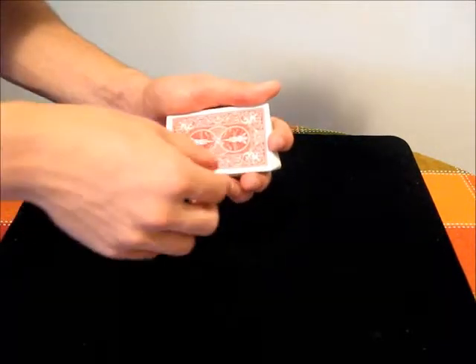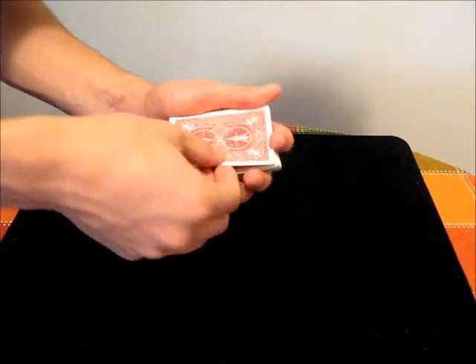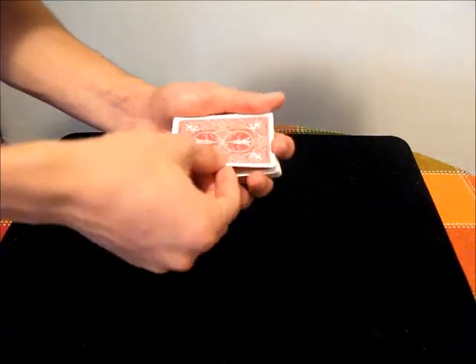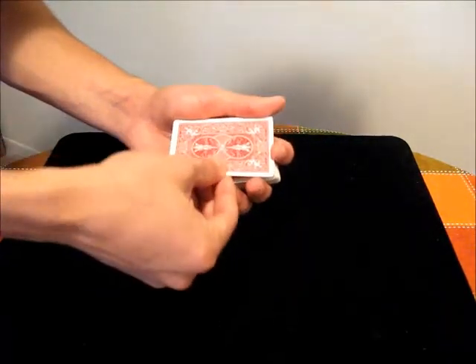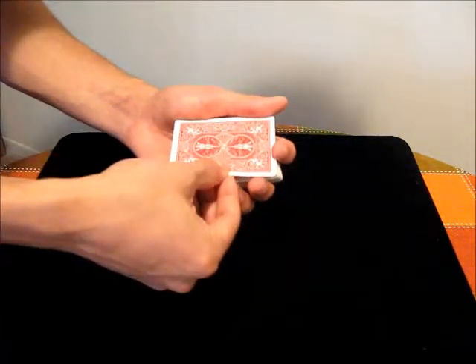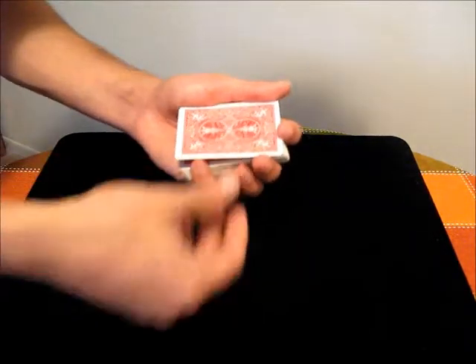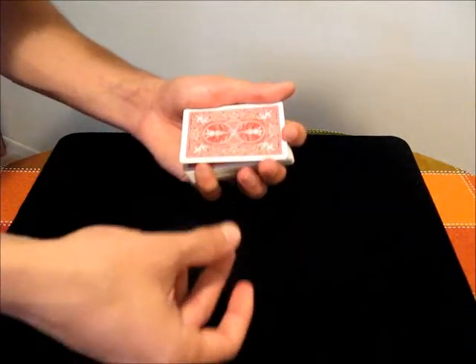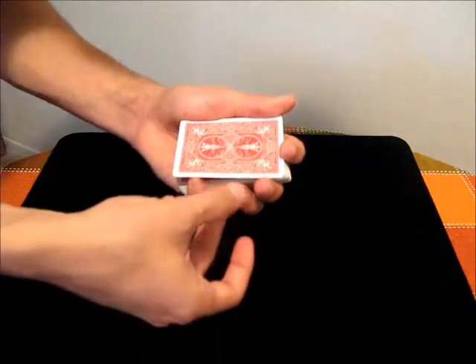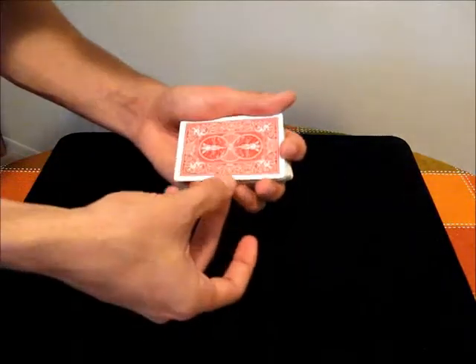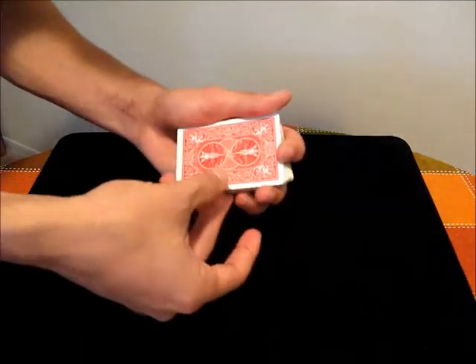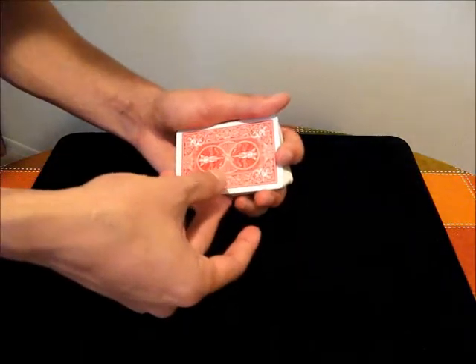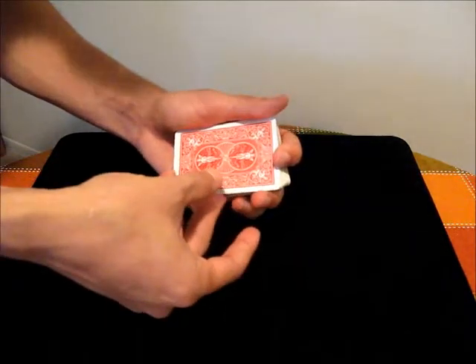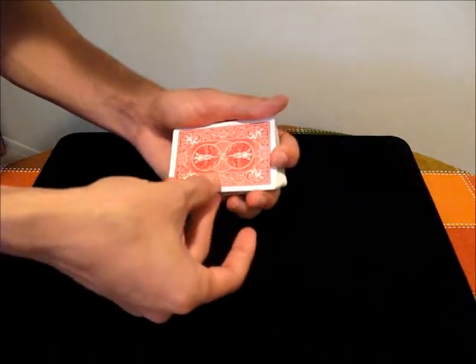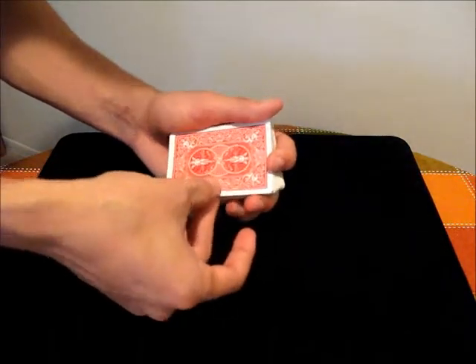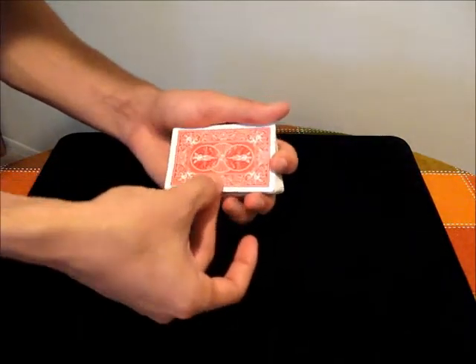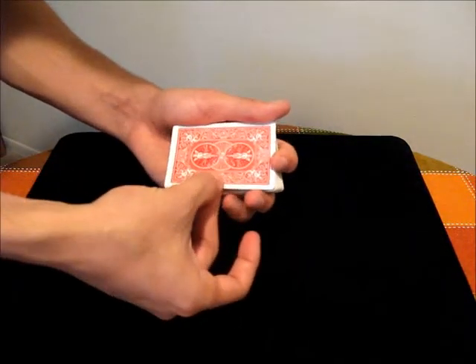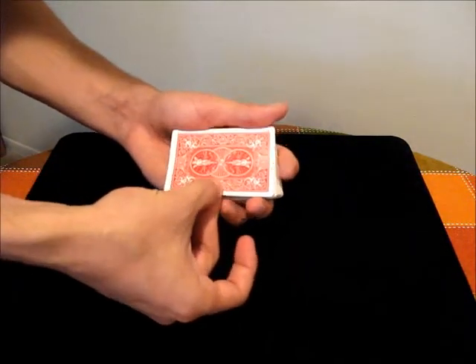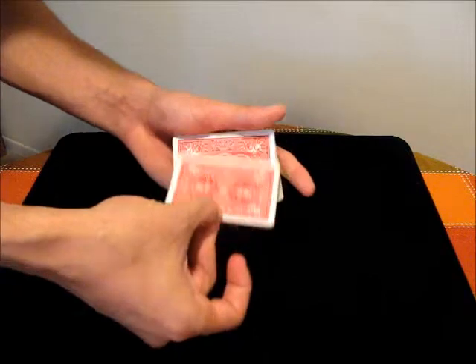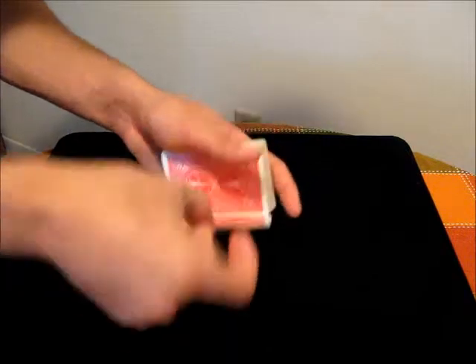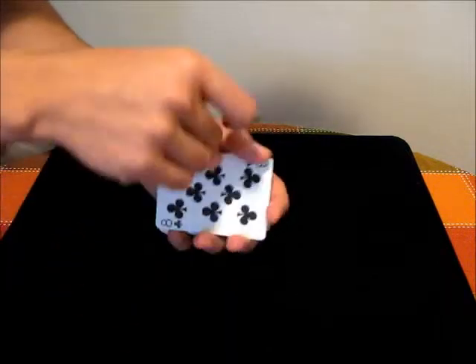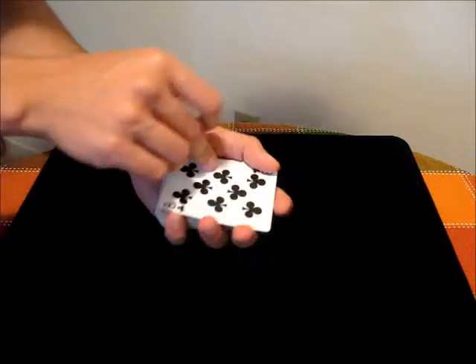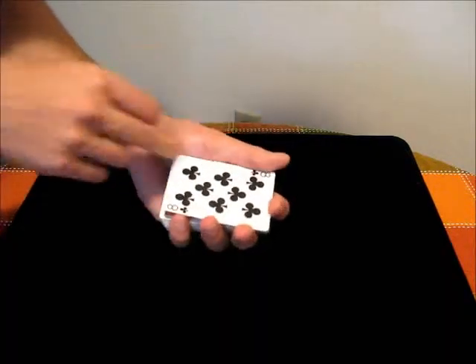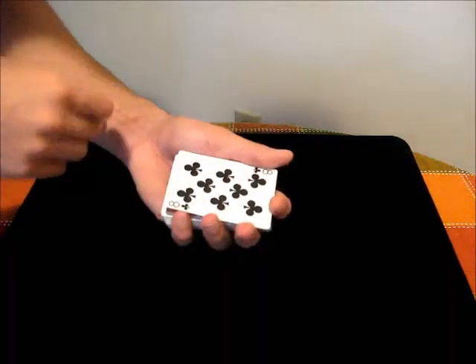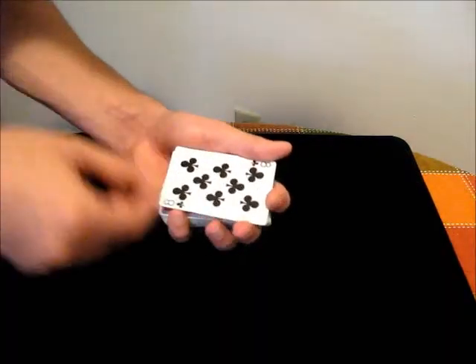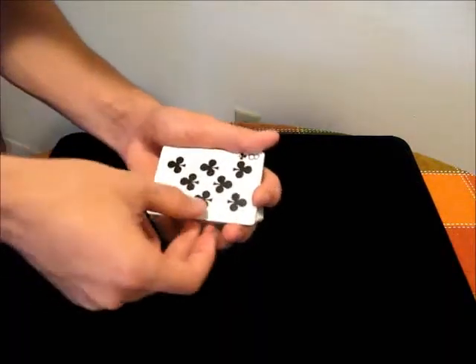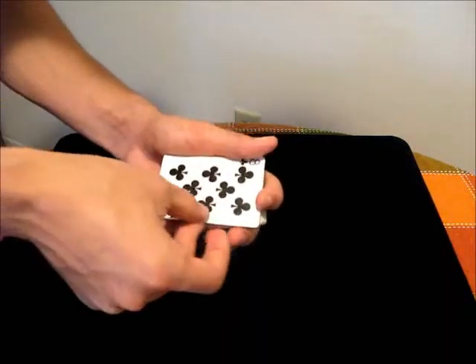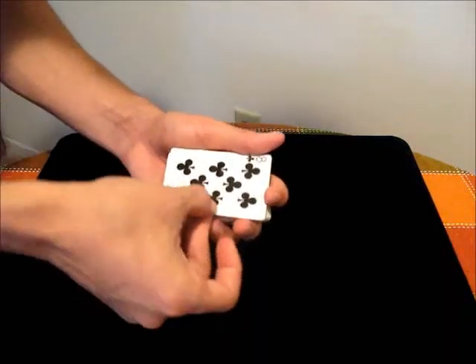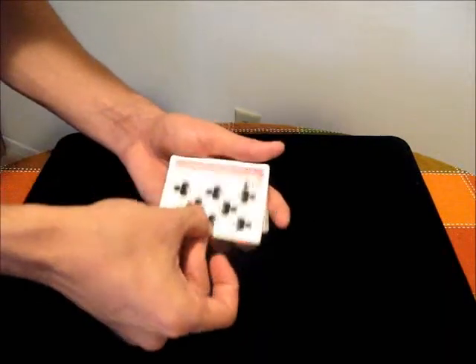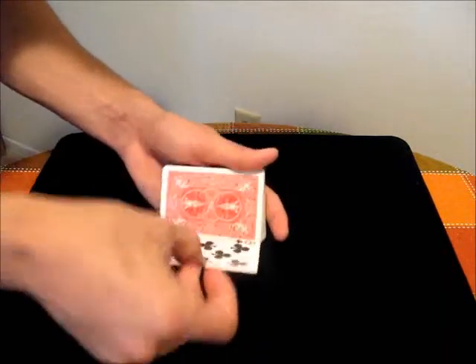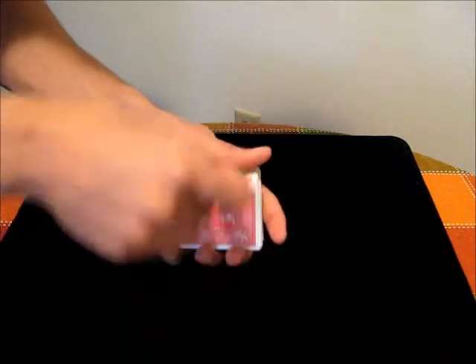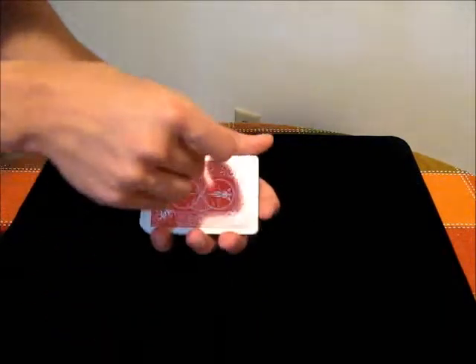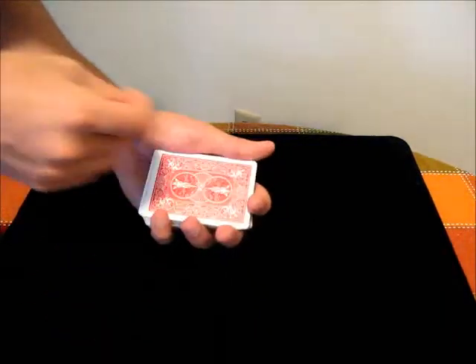Then you just stick your middle finger in your thumb, turn them over as one, do the same thing, and turn them back over.